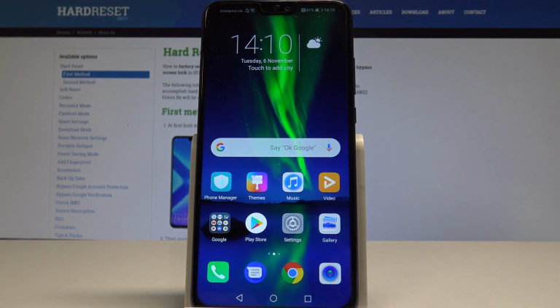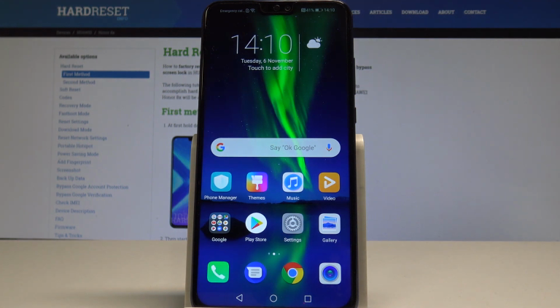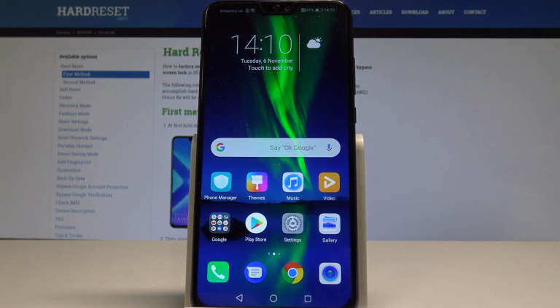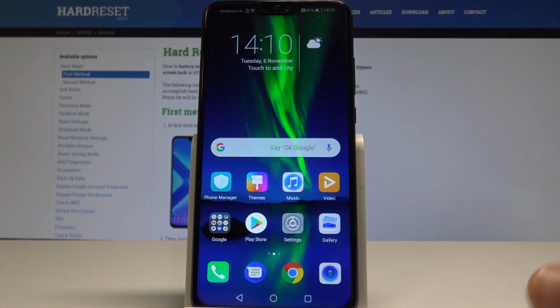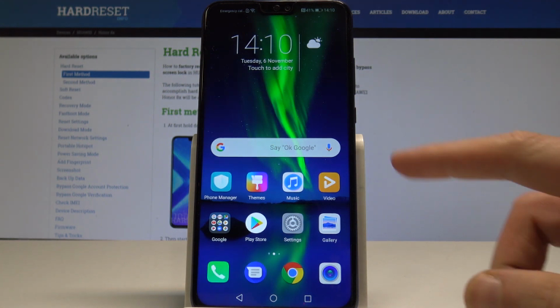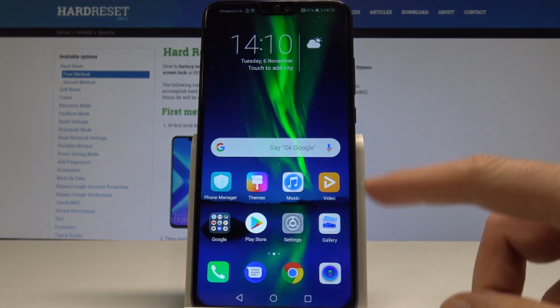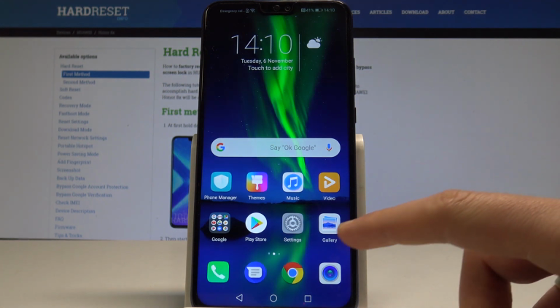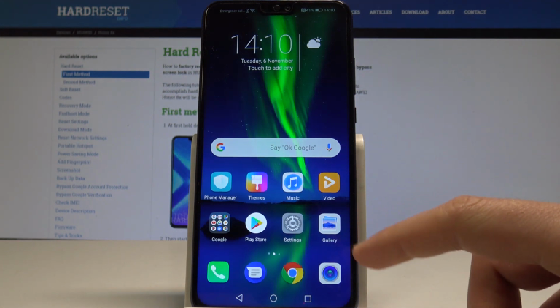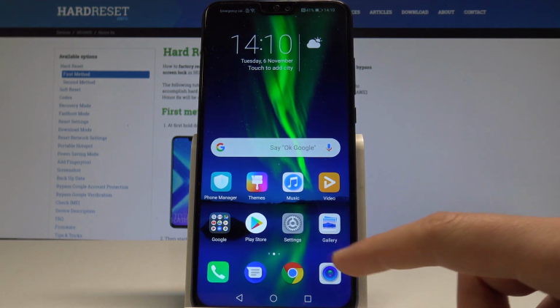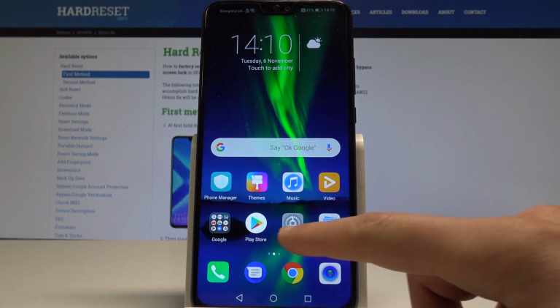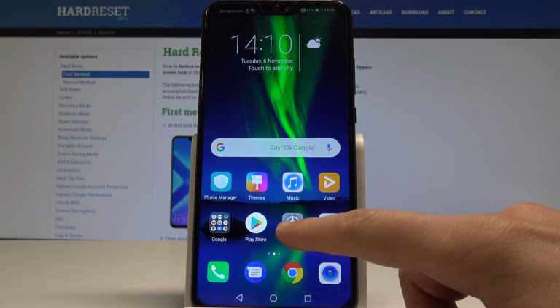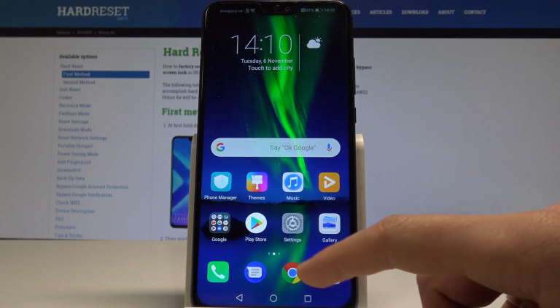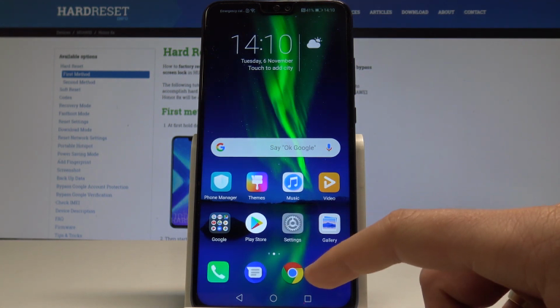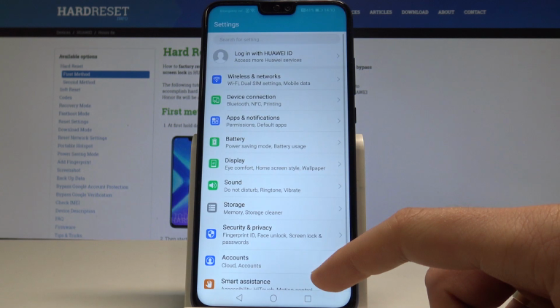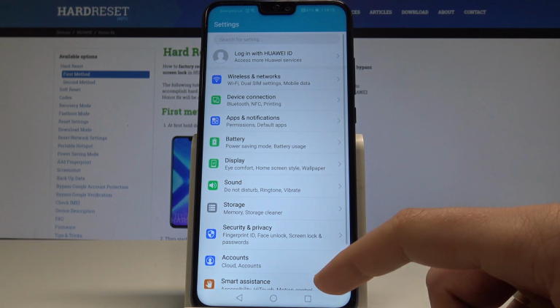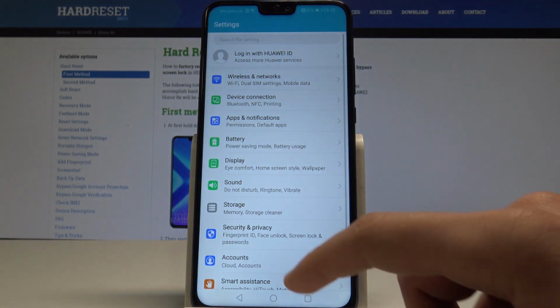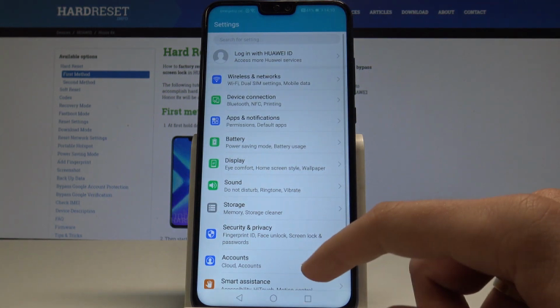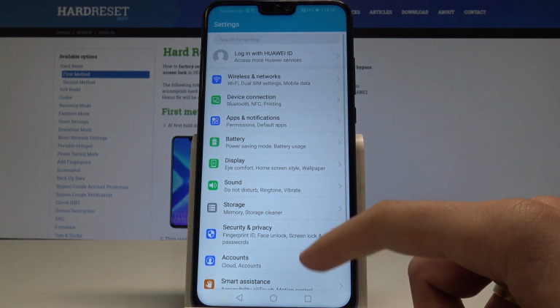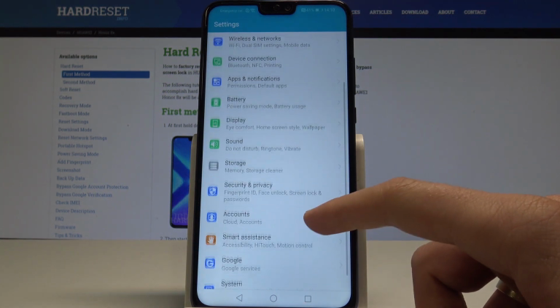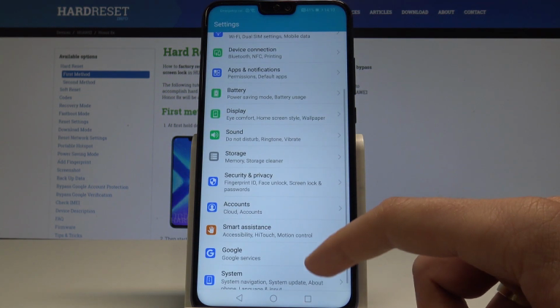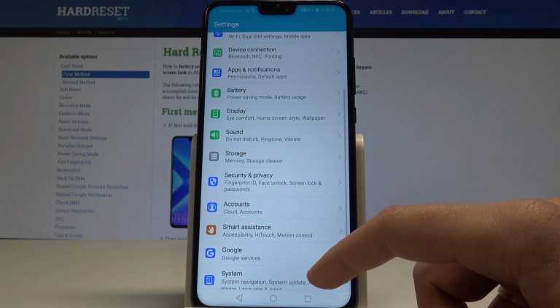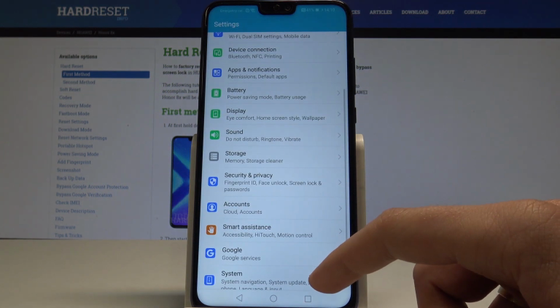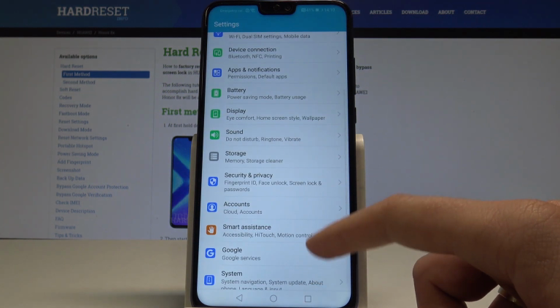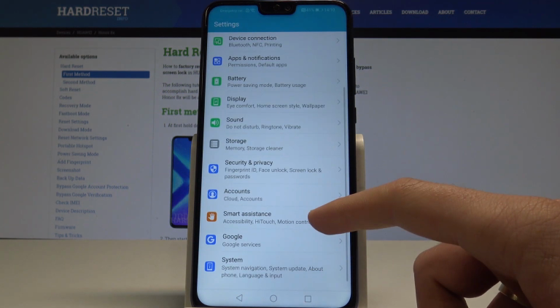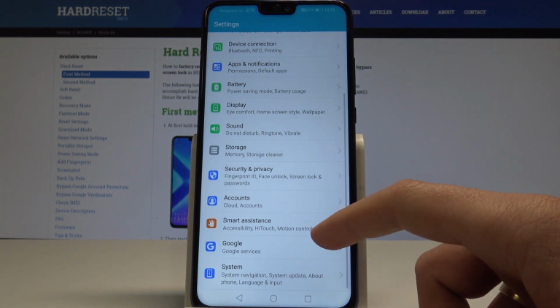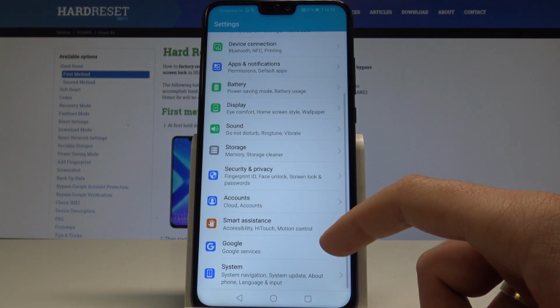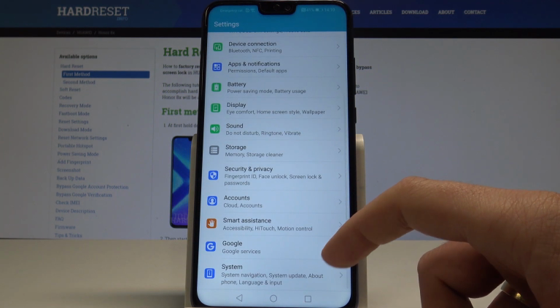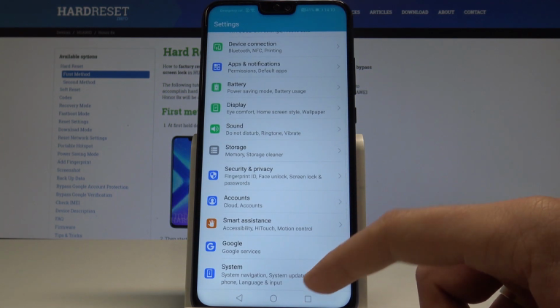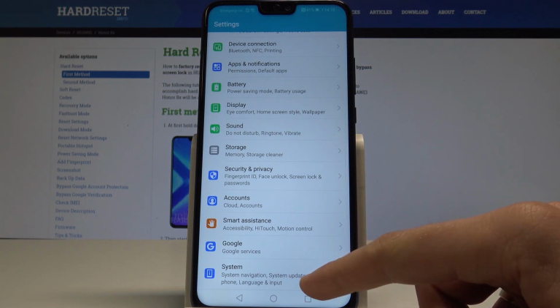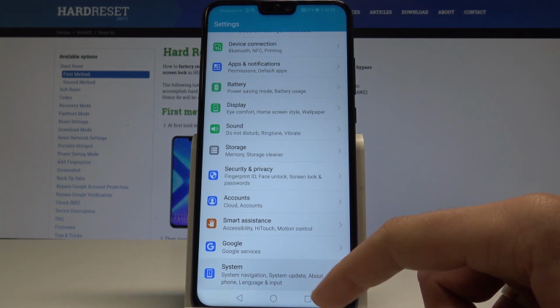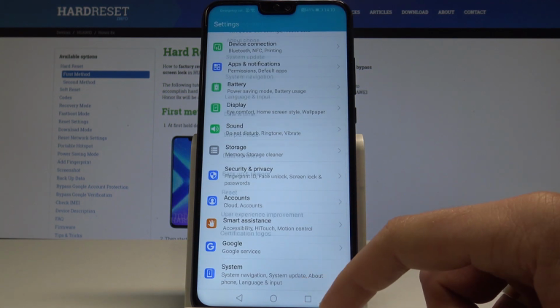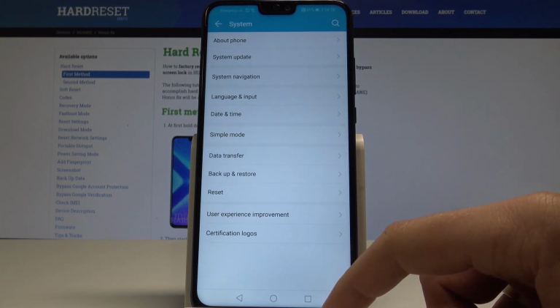At the very beginning, let's start from the home screen. Find and select Settings. Here you need to scroll down in order to choose System.